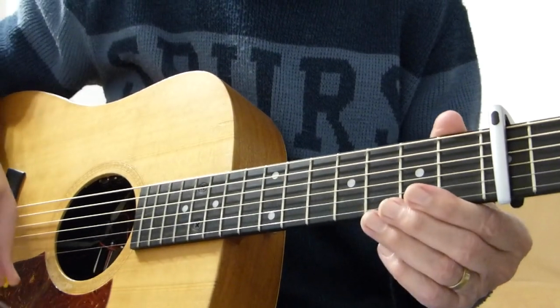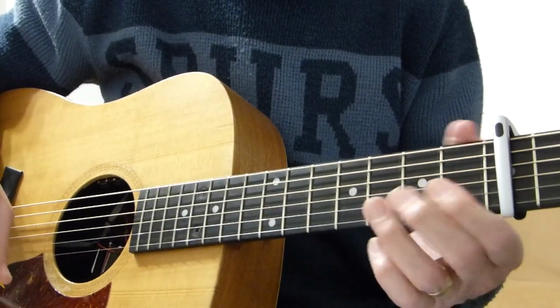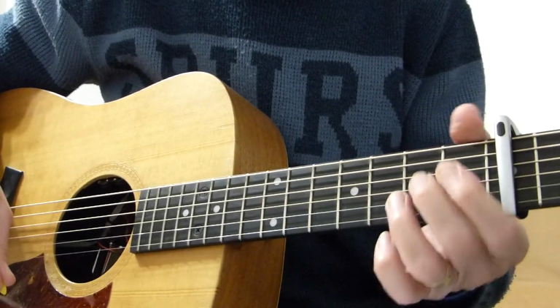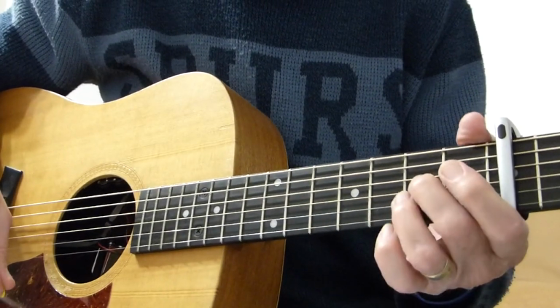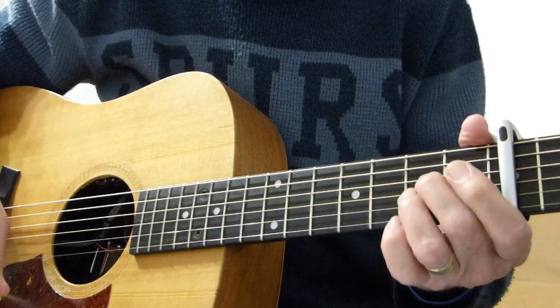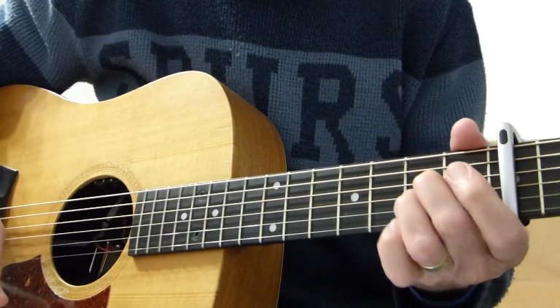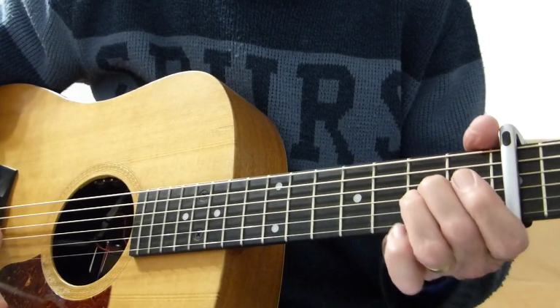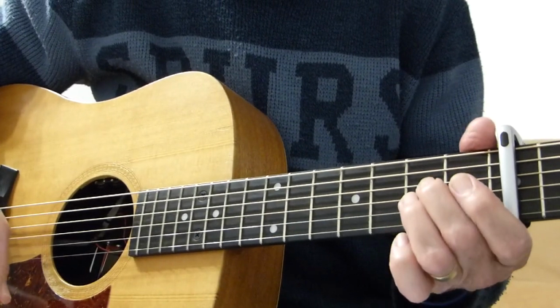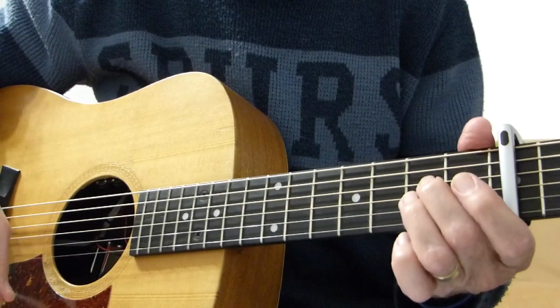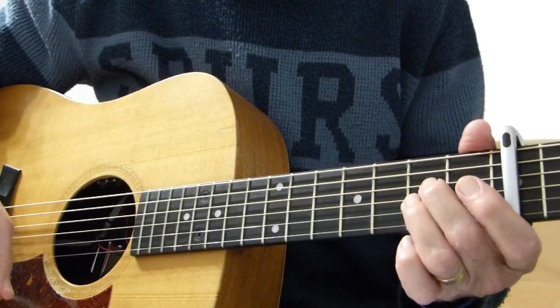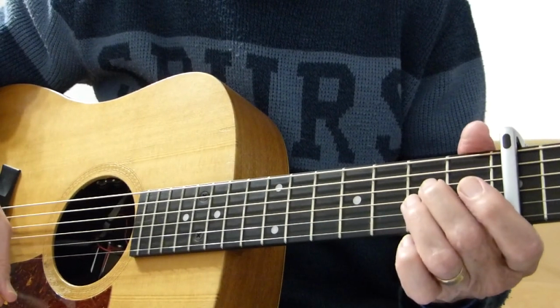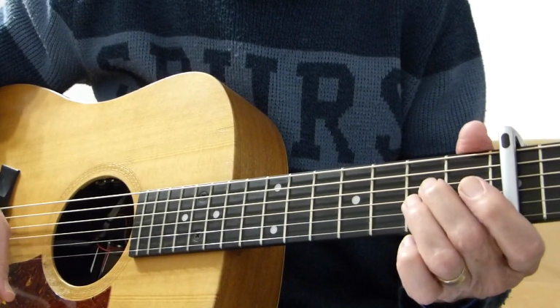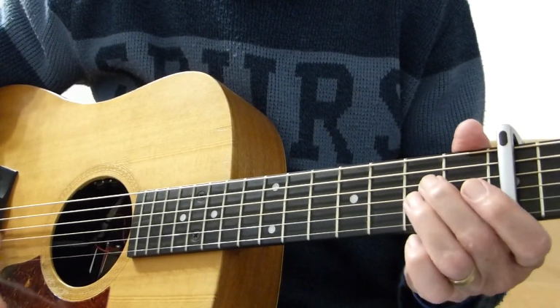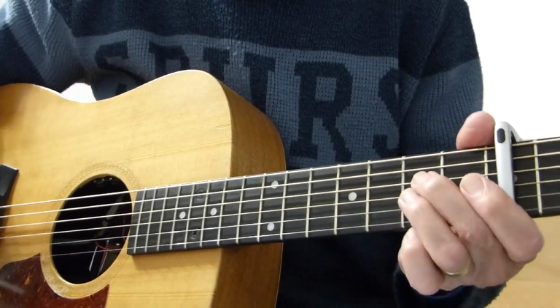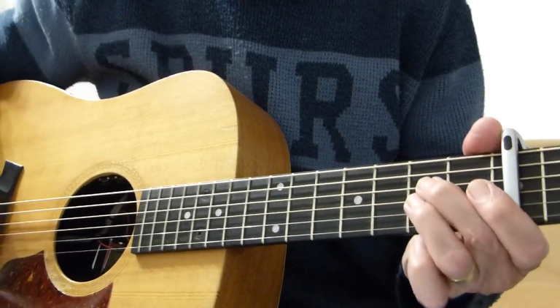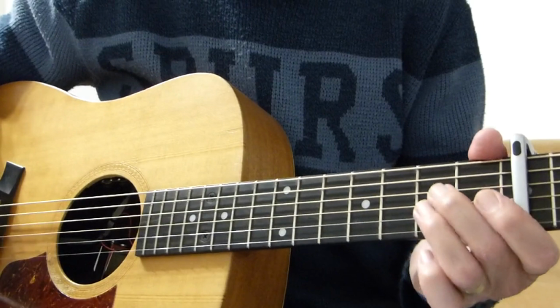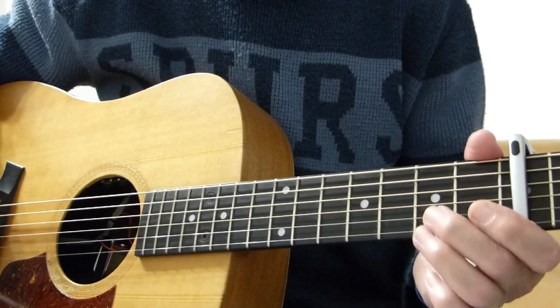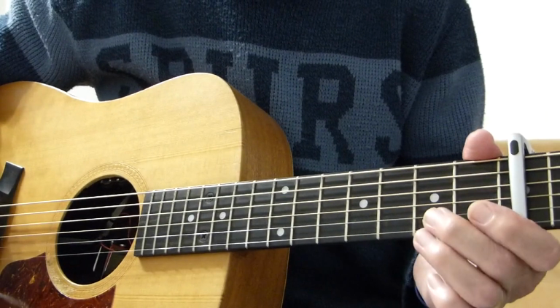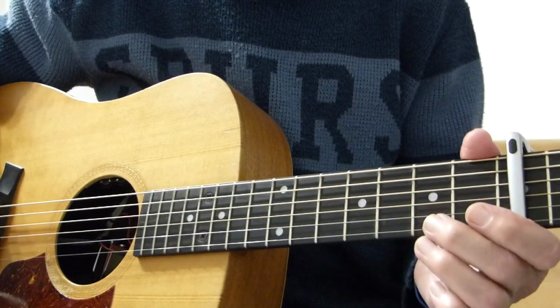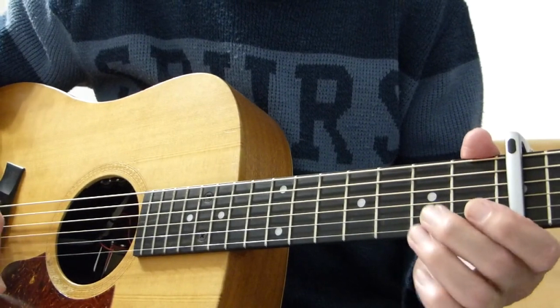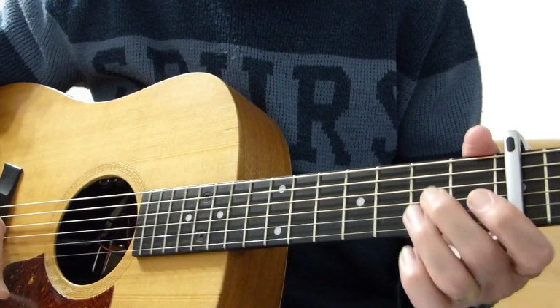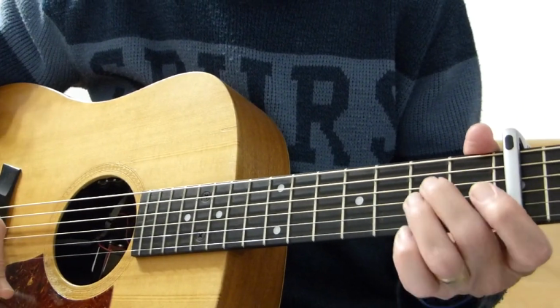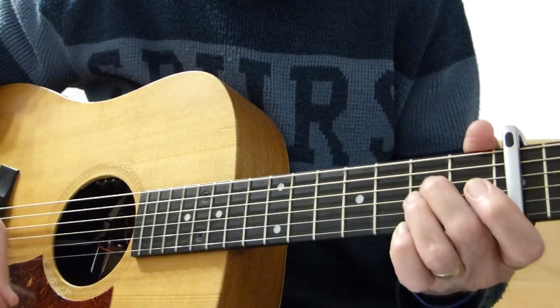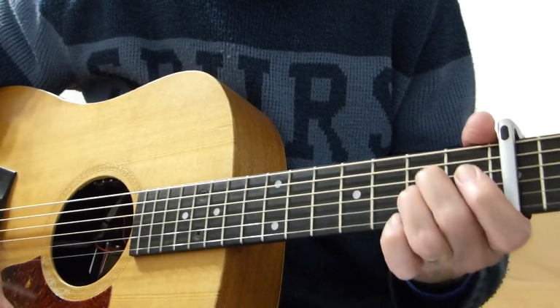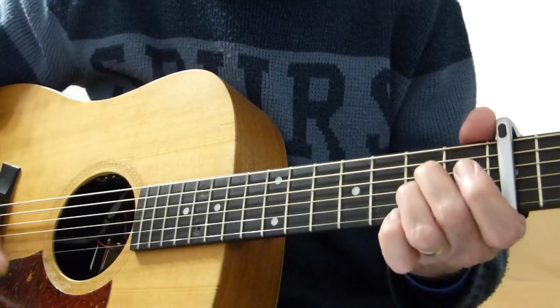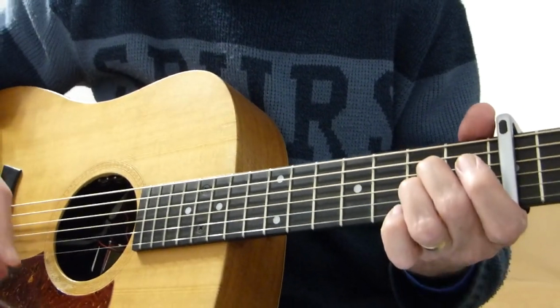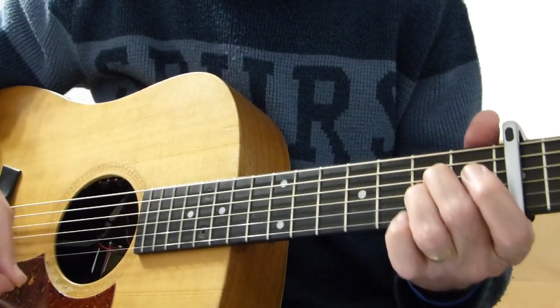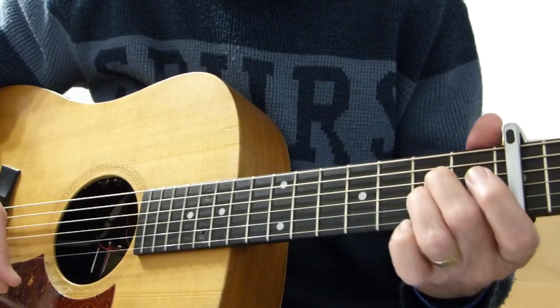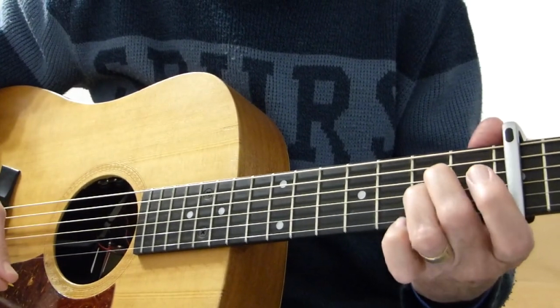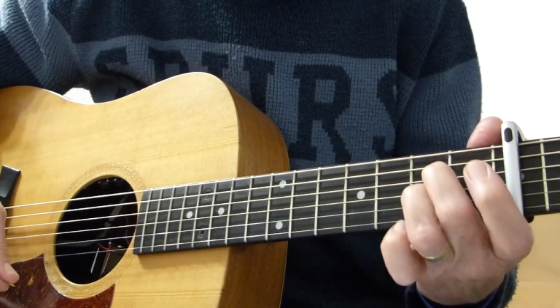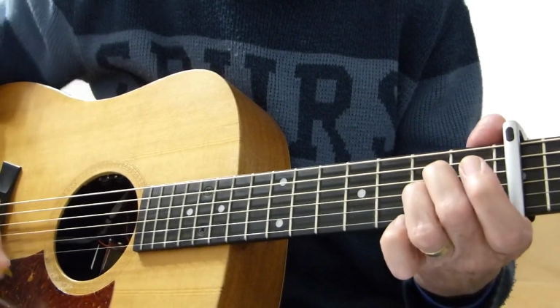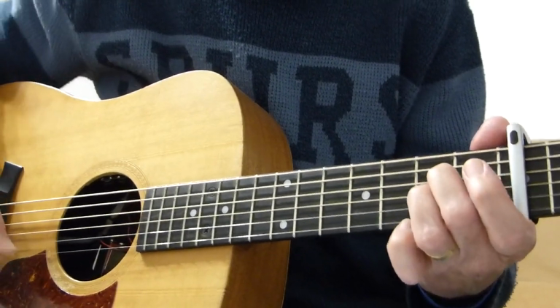Without more ado, let's see if I can get through the intro, the first verse and the first chorus. Here we go, and then I'll break it down for you.